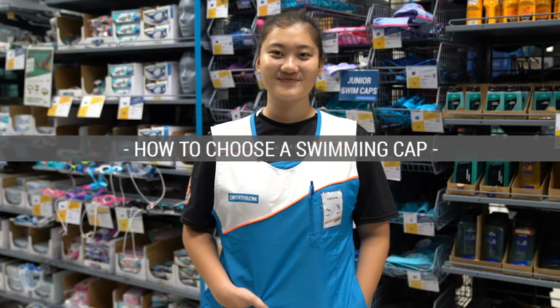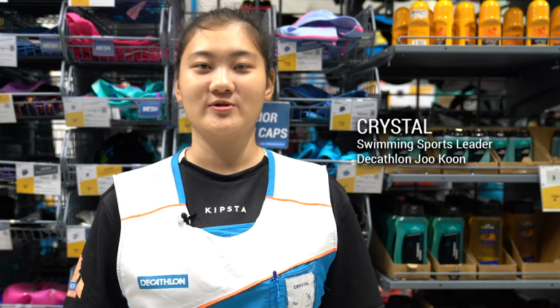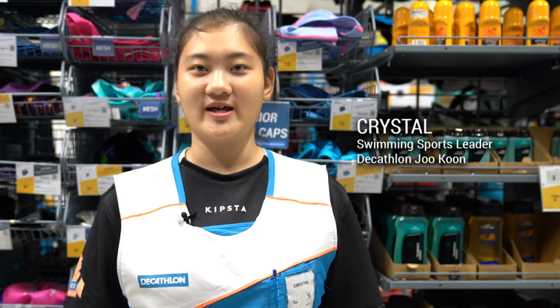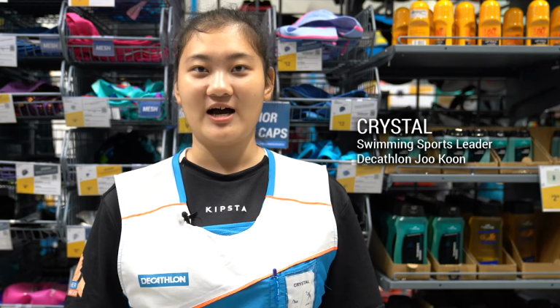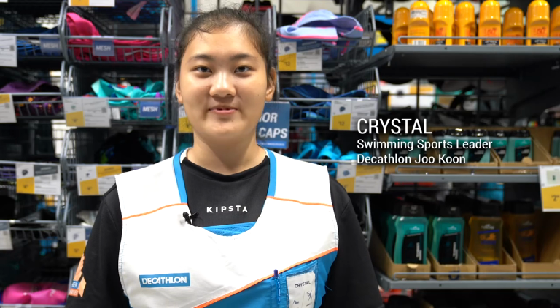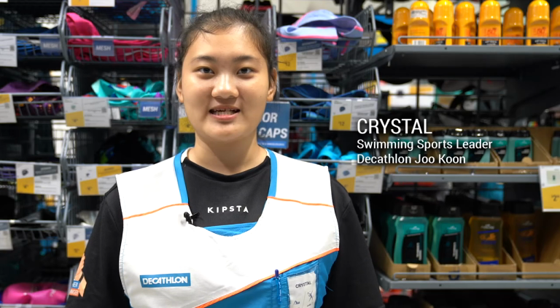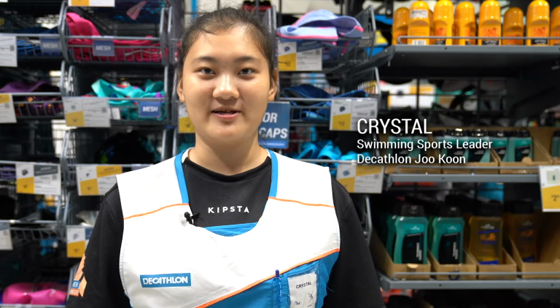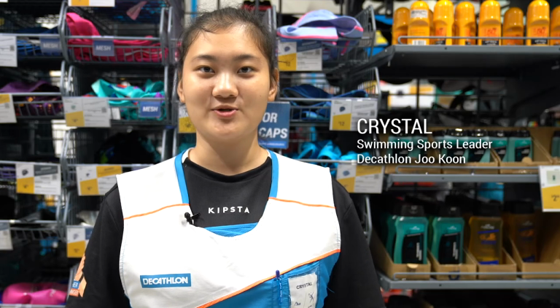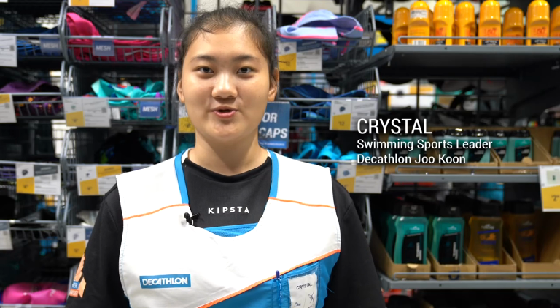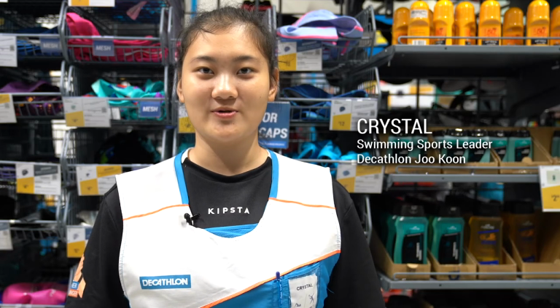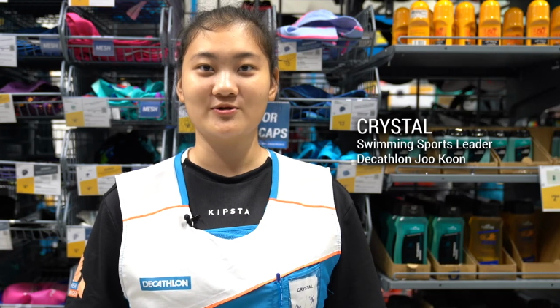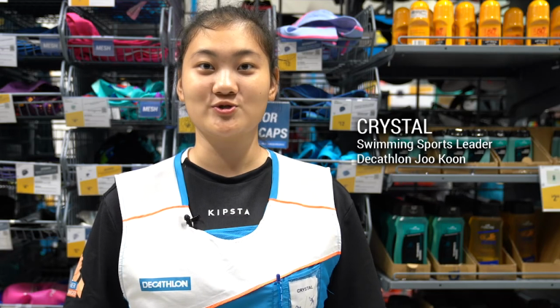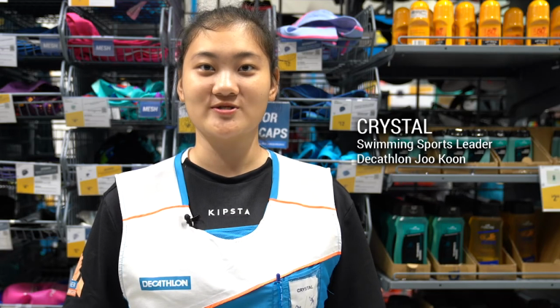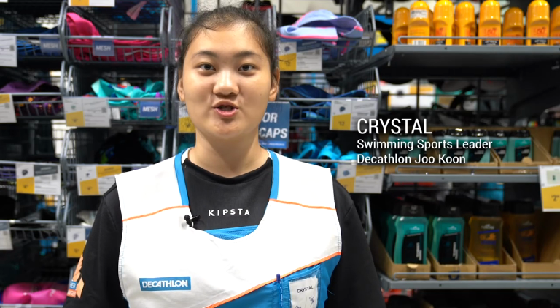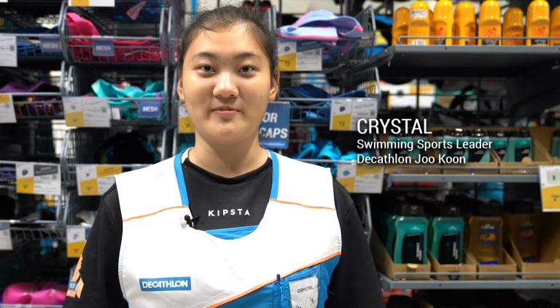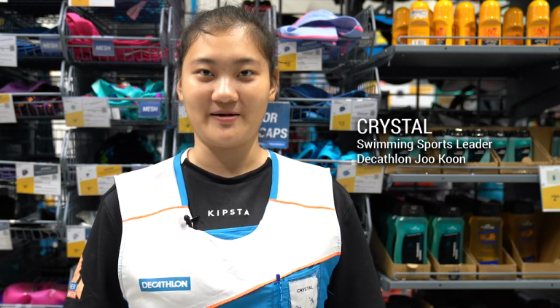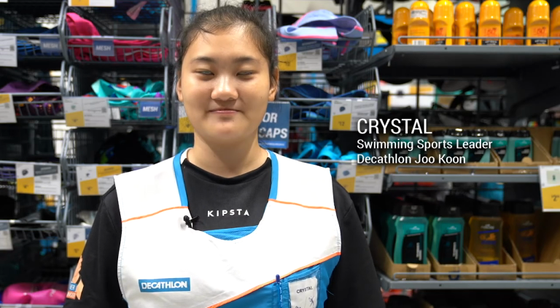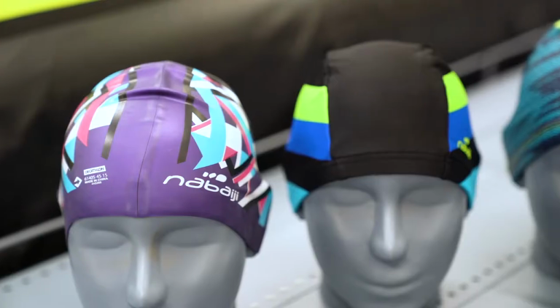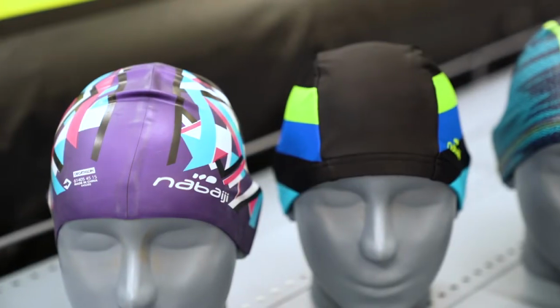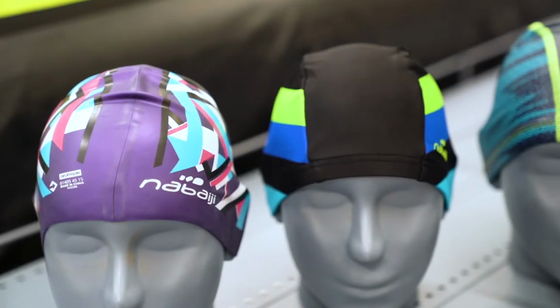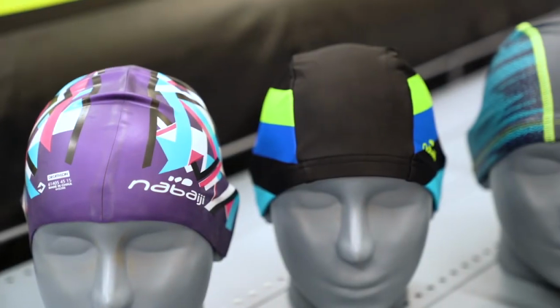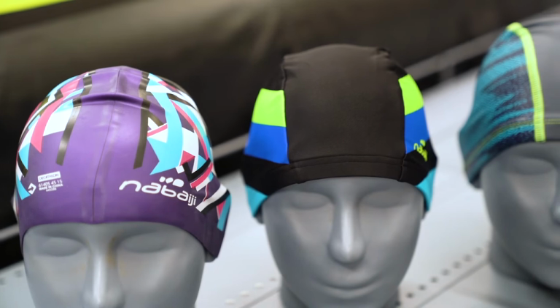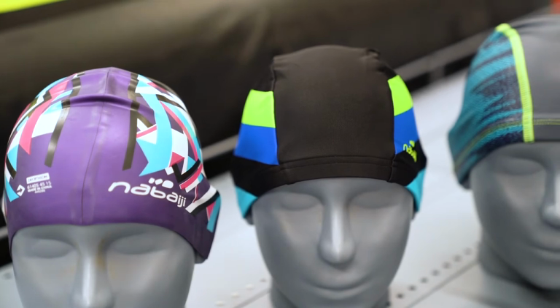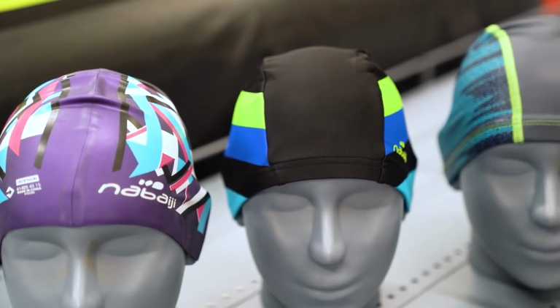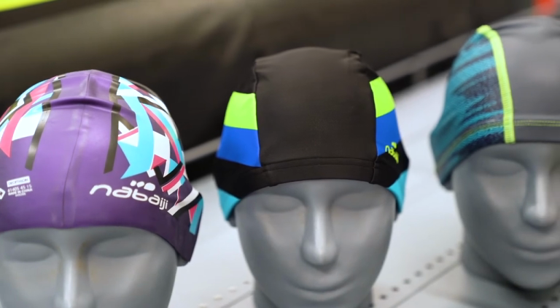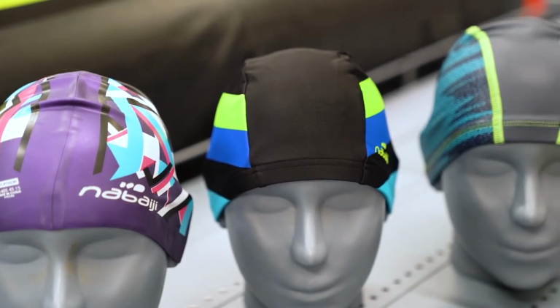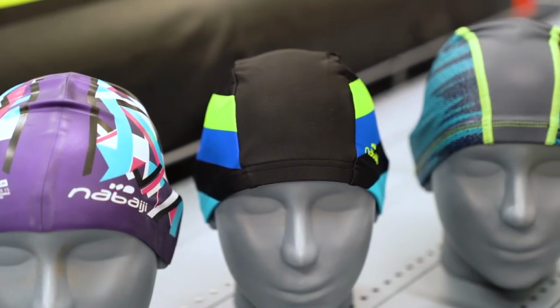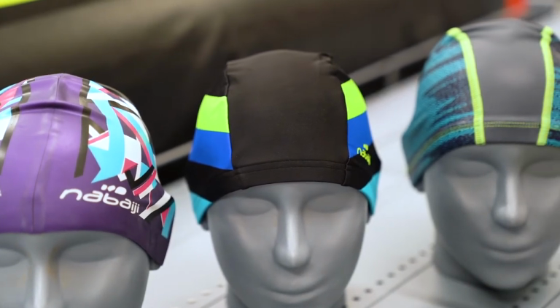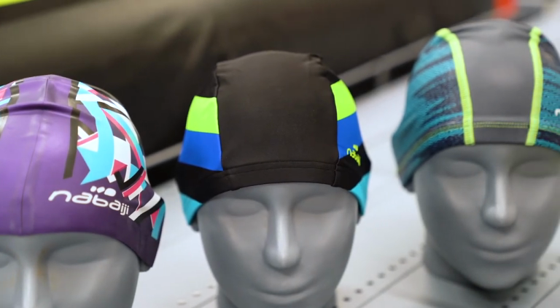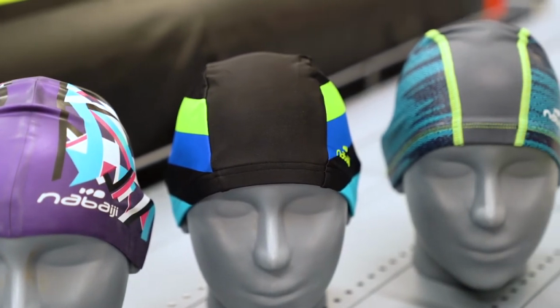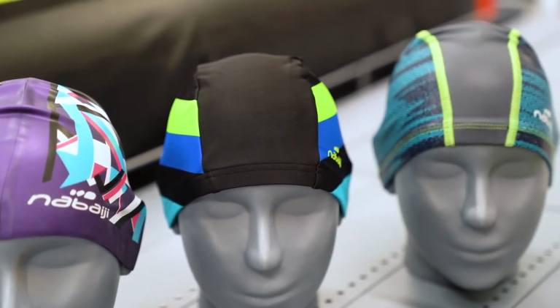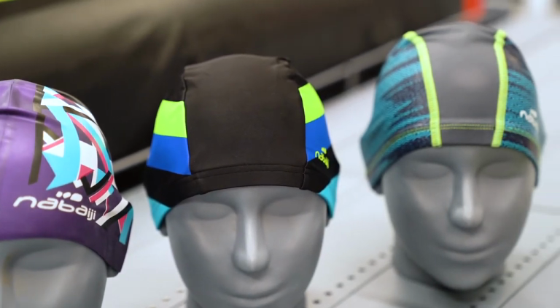Today, I will be explaining to you how to choose a swimming cap. Do note that all swimming caps are not waterproof.